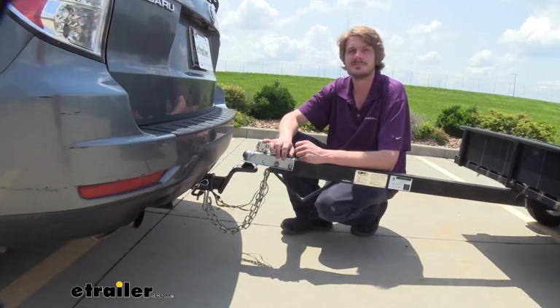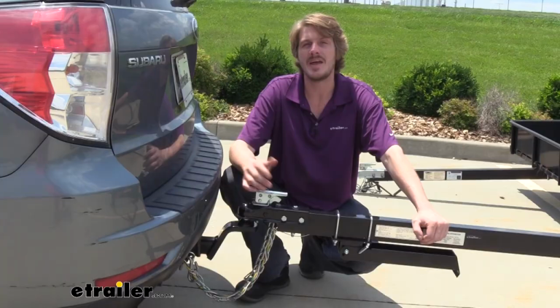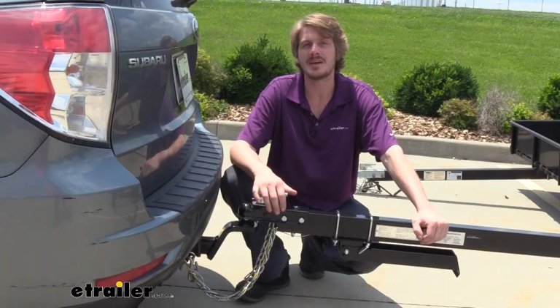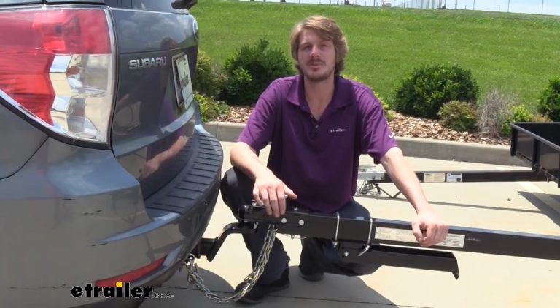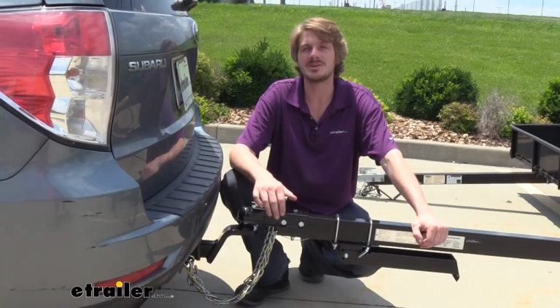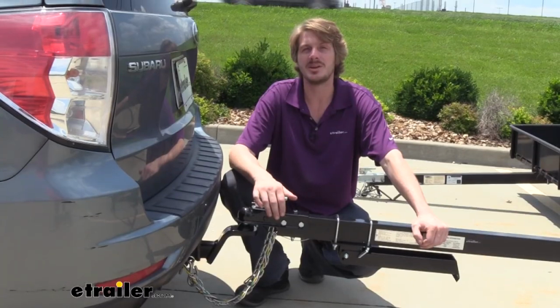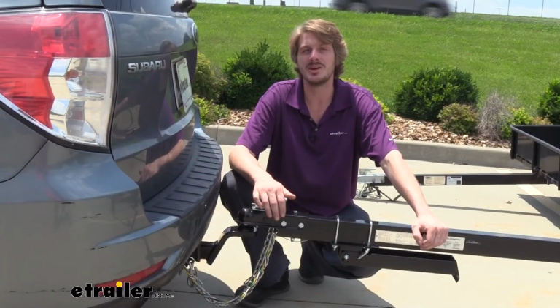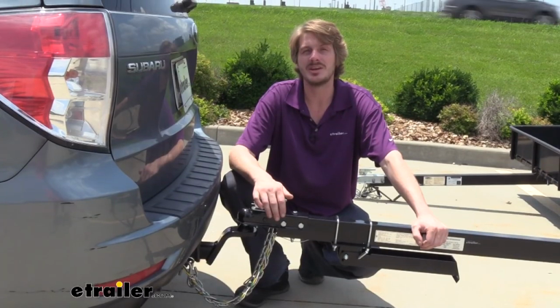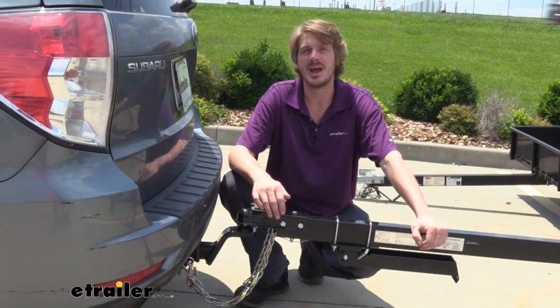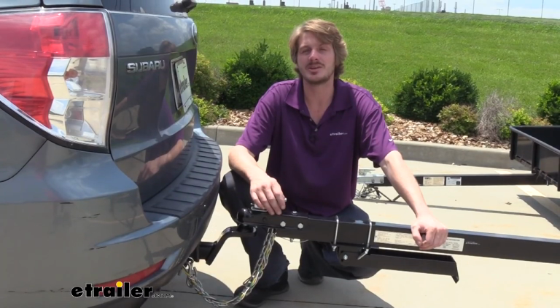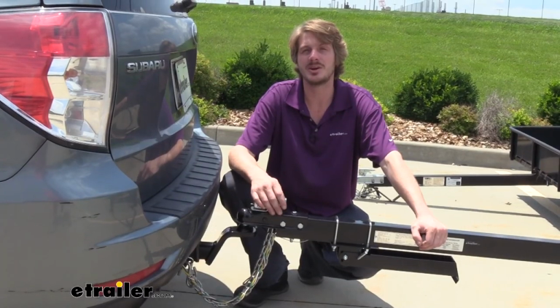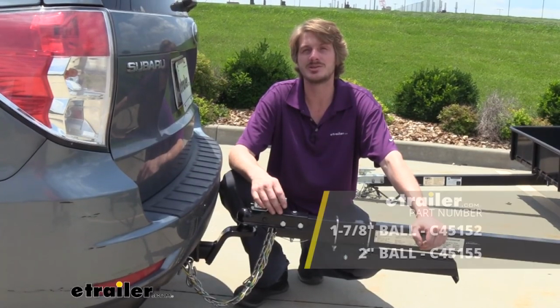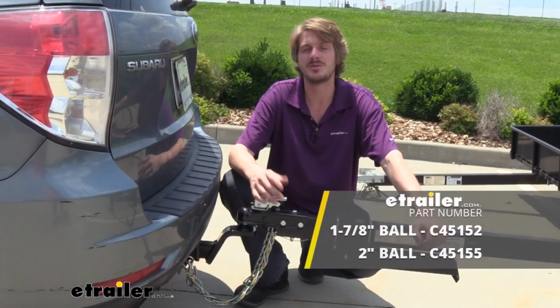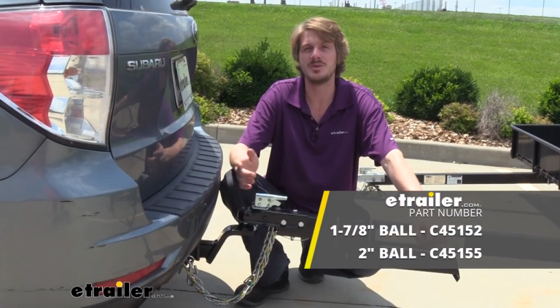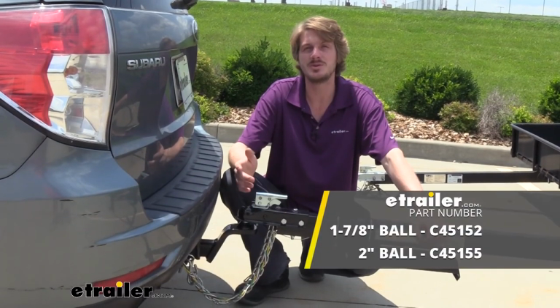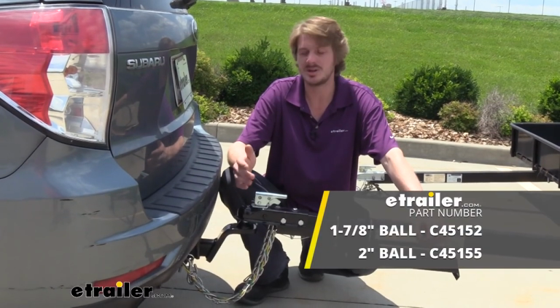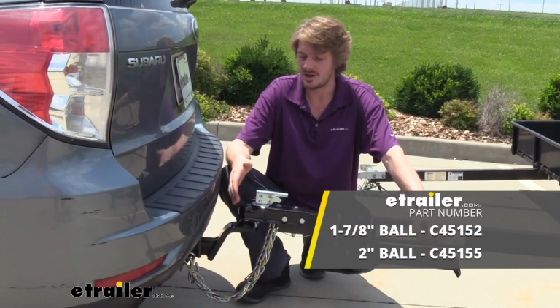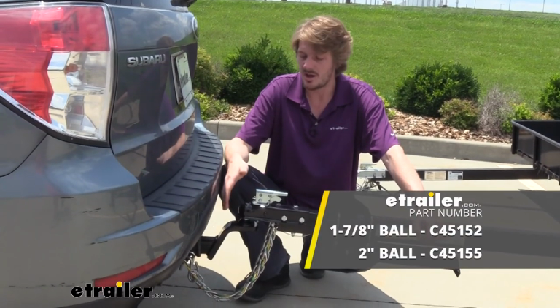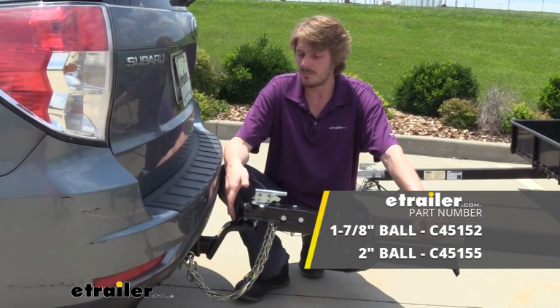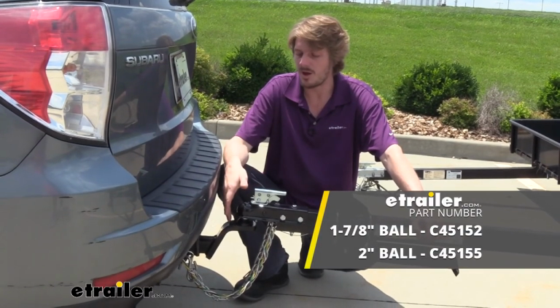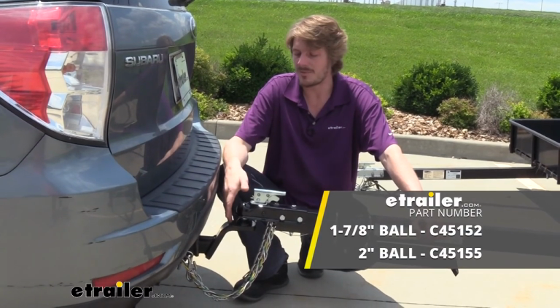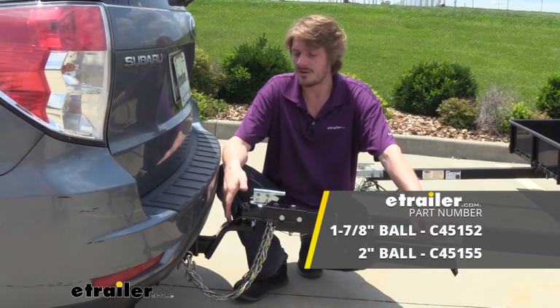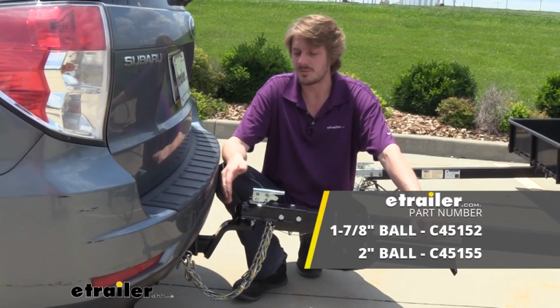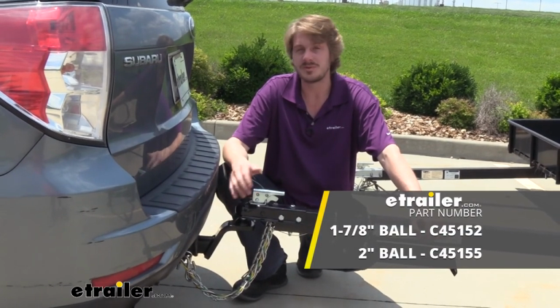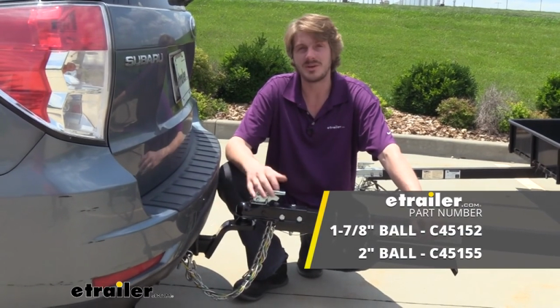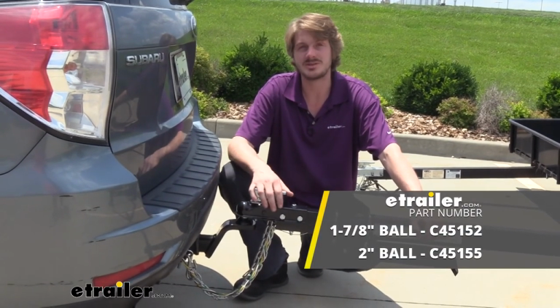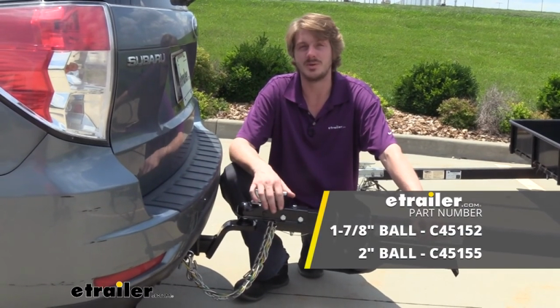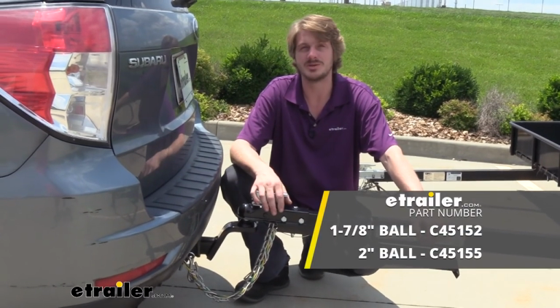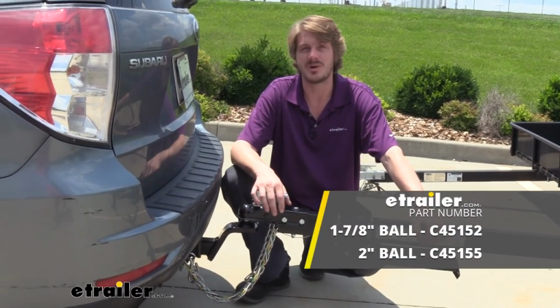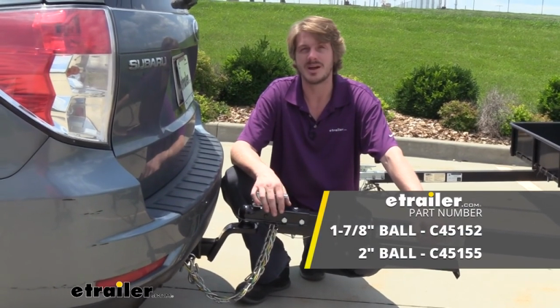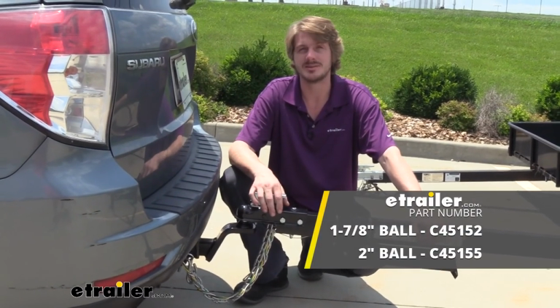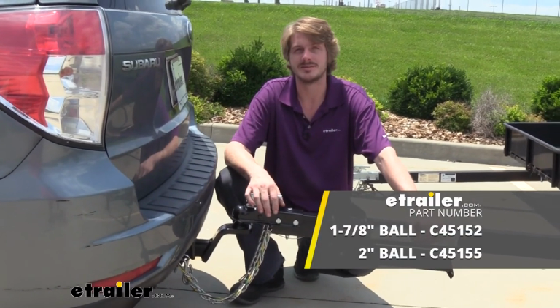And that completes our look at Kurt's Fusion ball mount with fixed 2 inch rise.